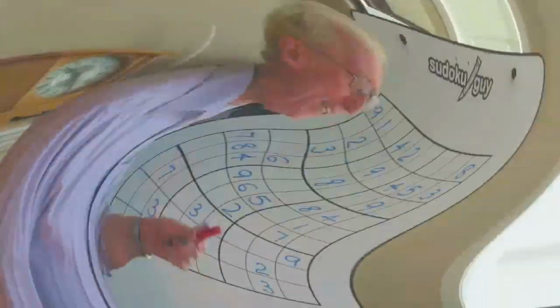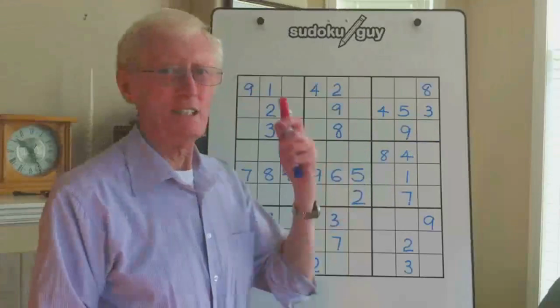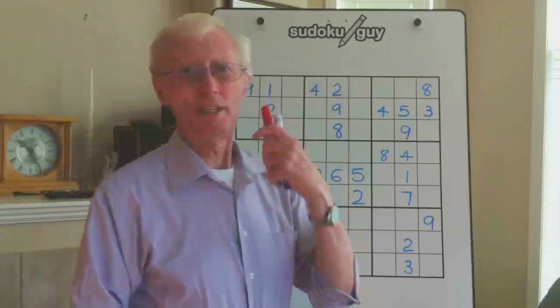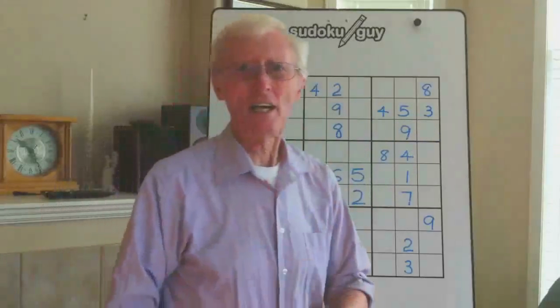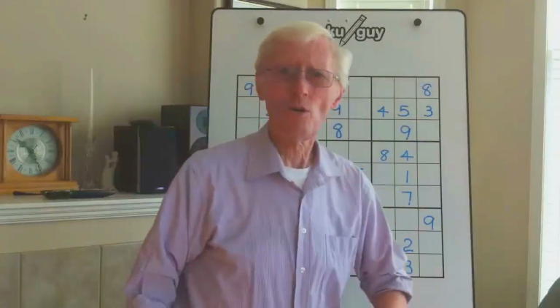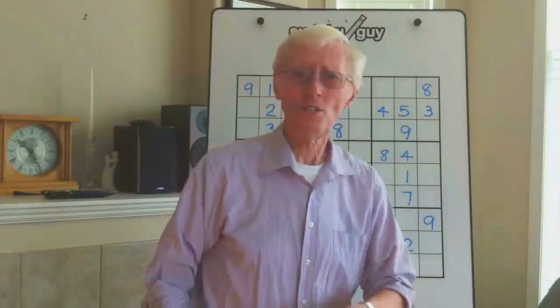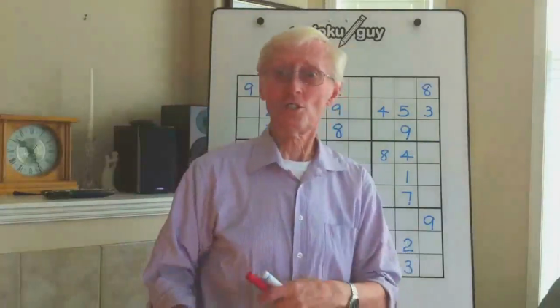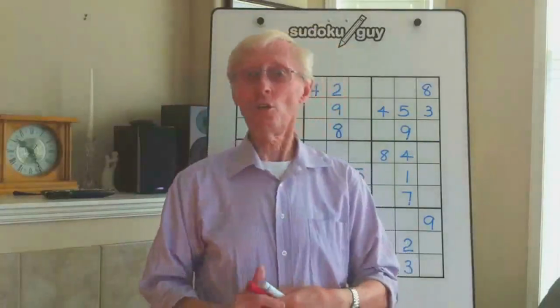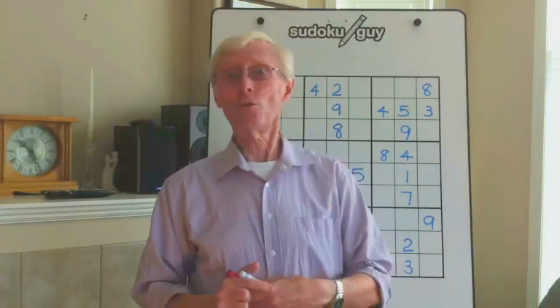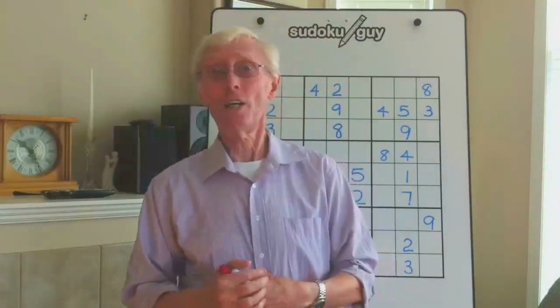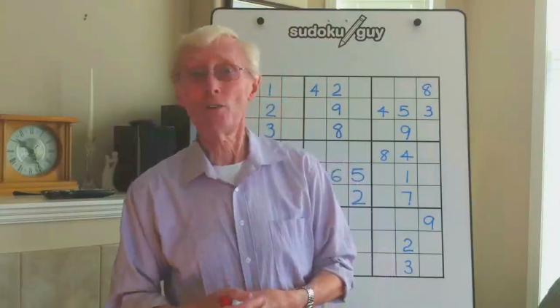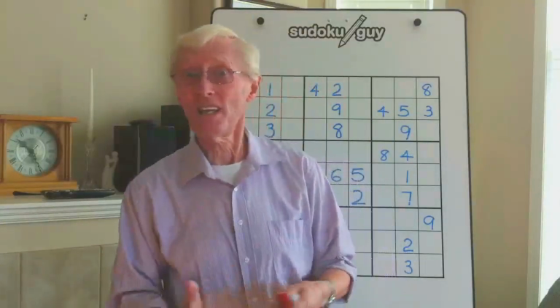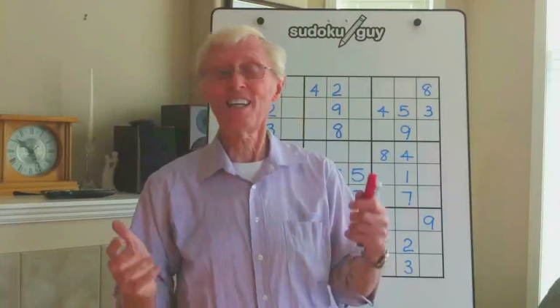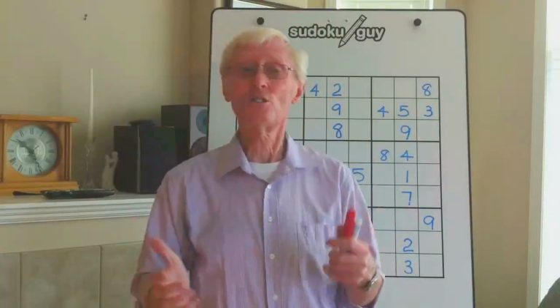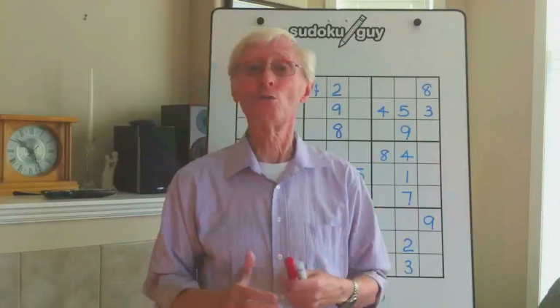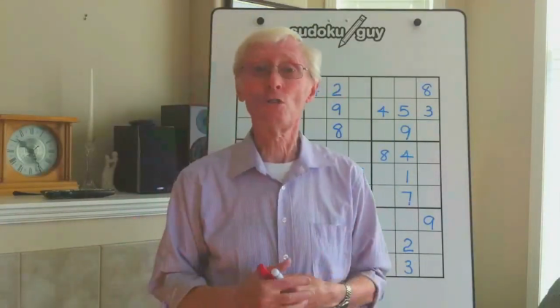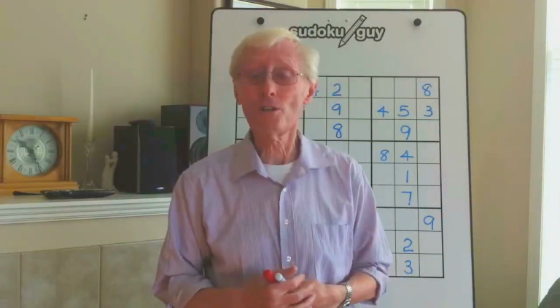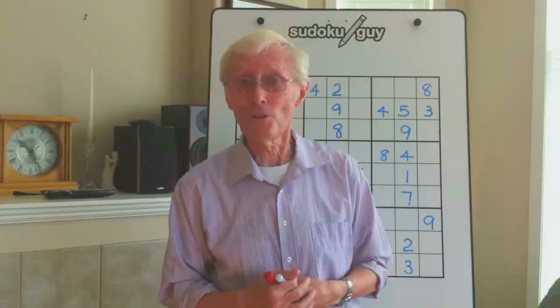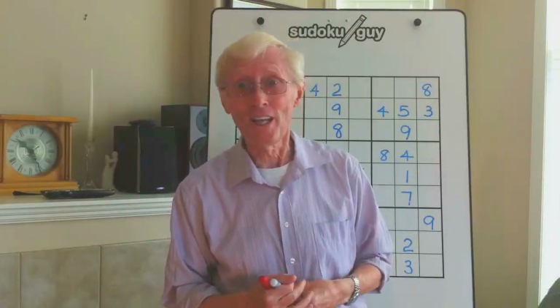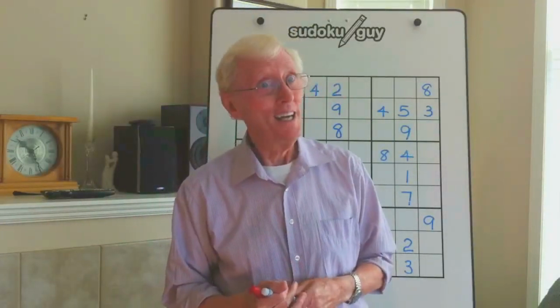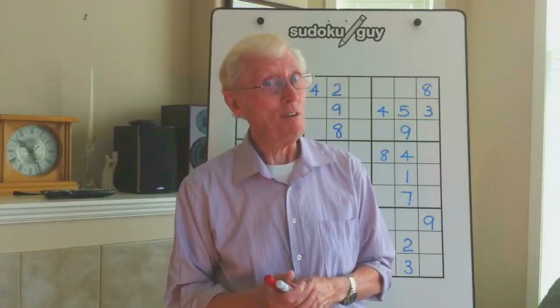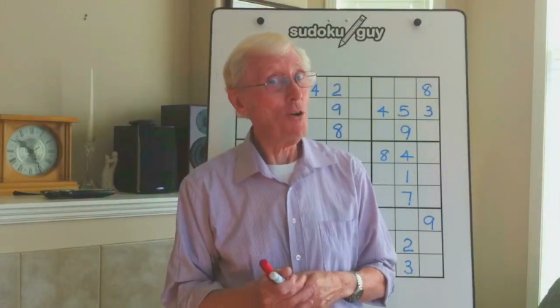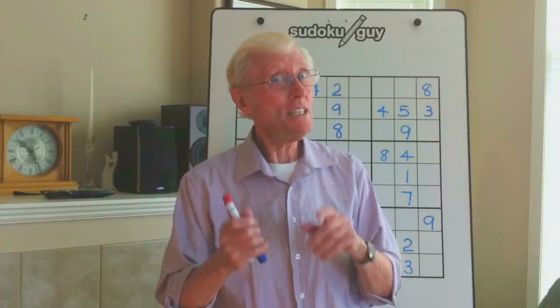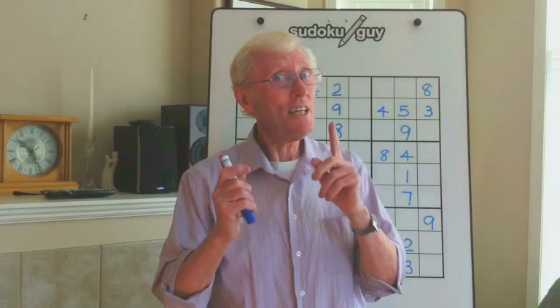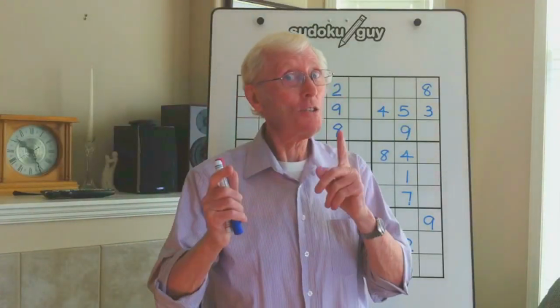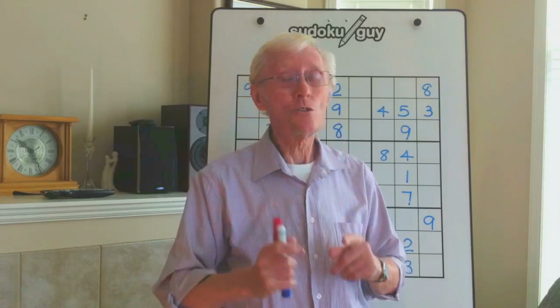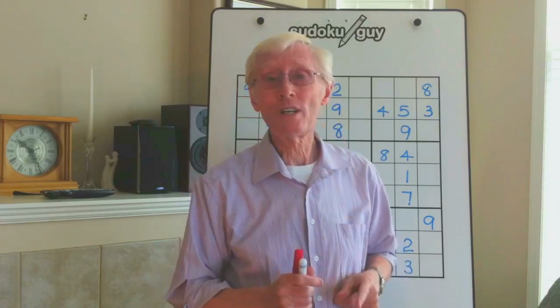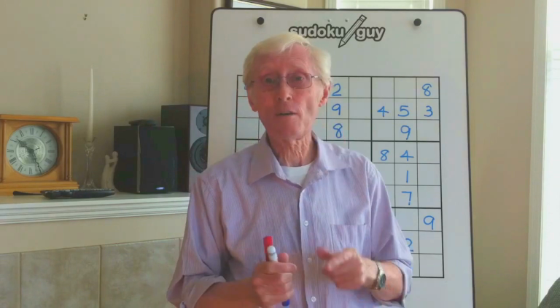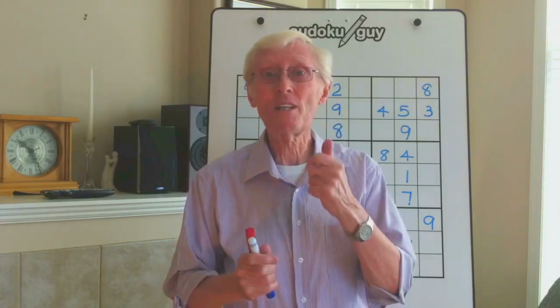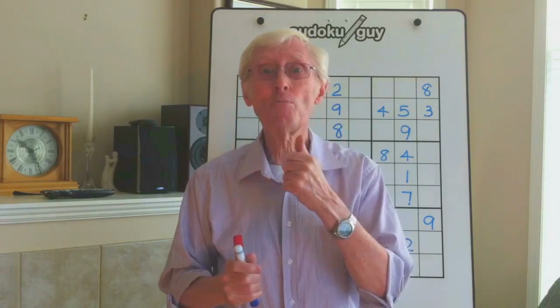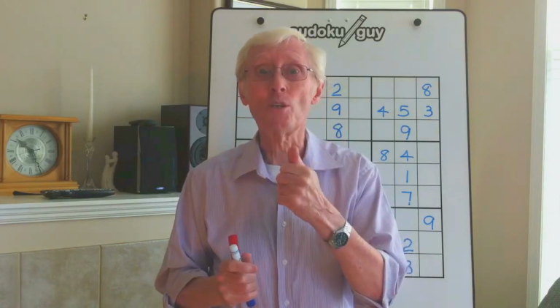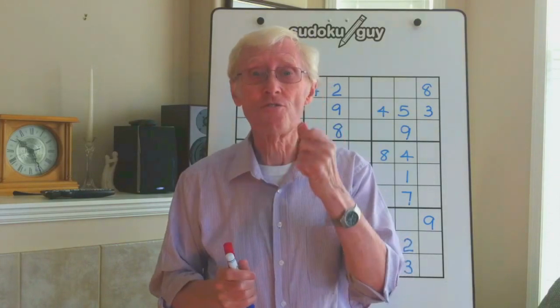Here we are, Robin the Sudoku guy, with yet another tutorial. Before I start the tutorial, a couple of little points.